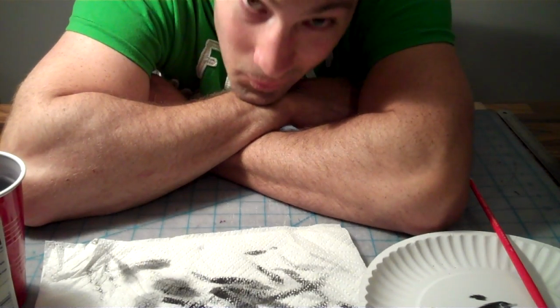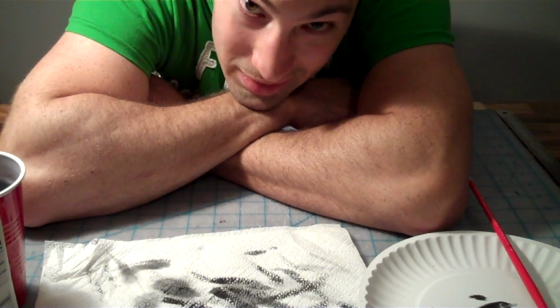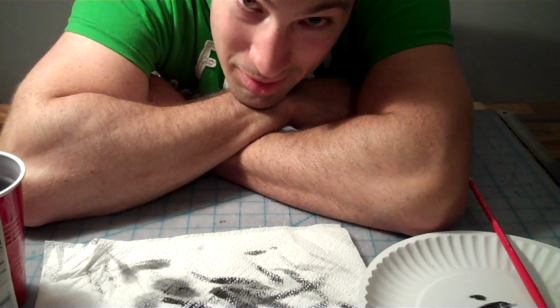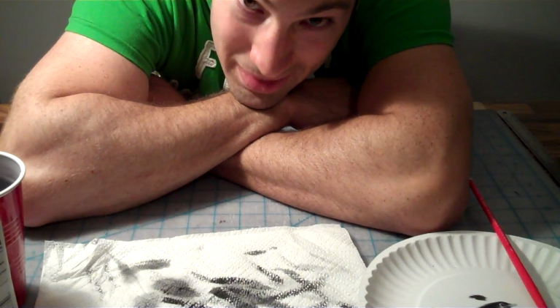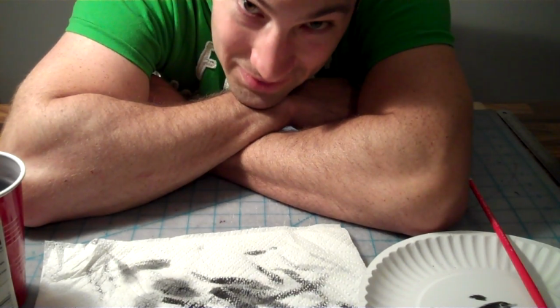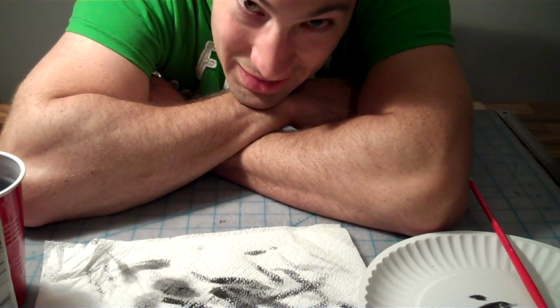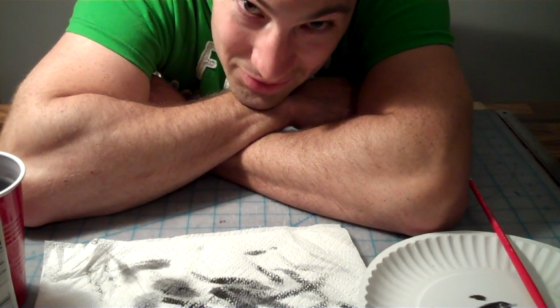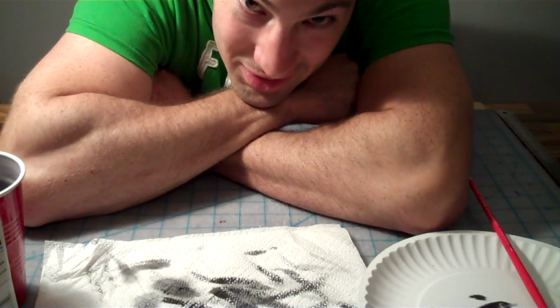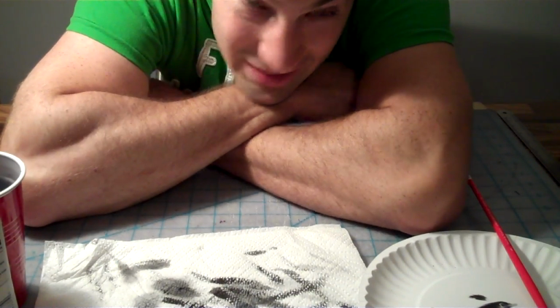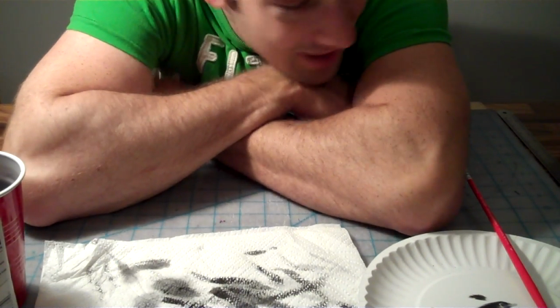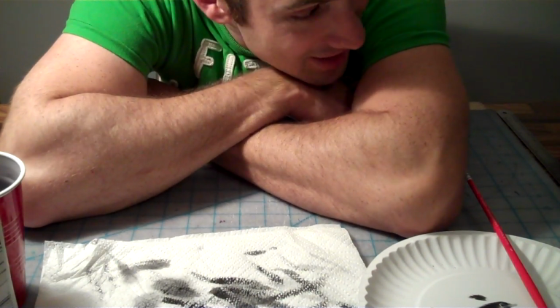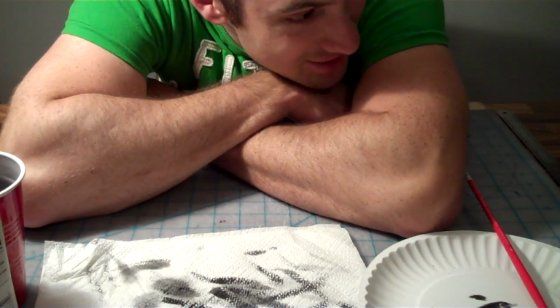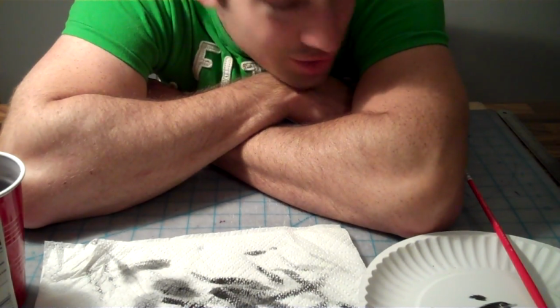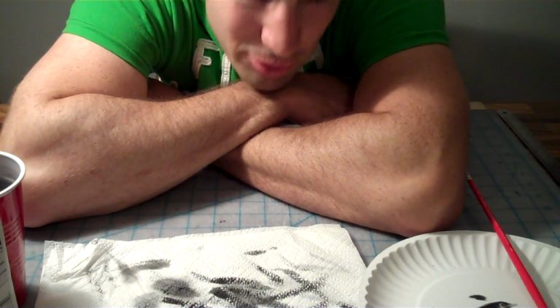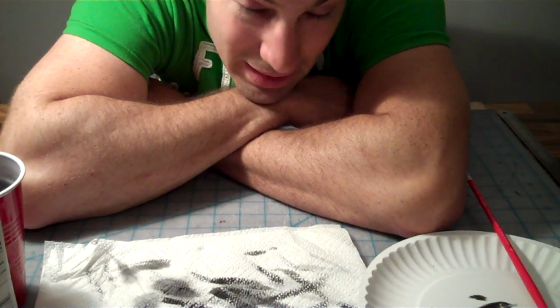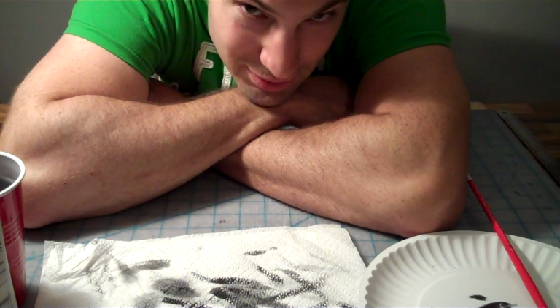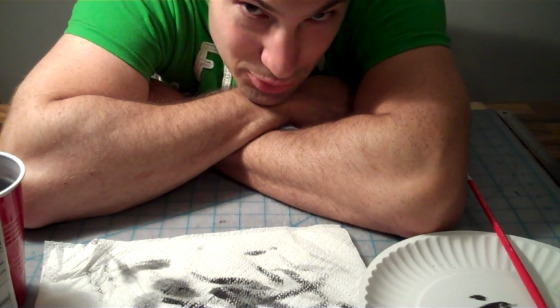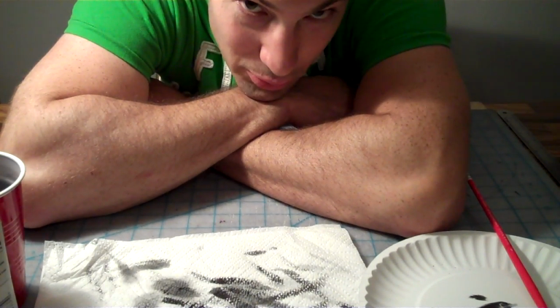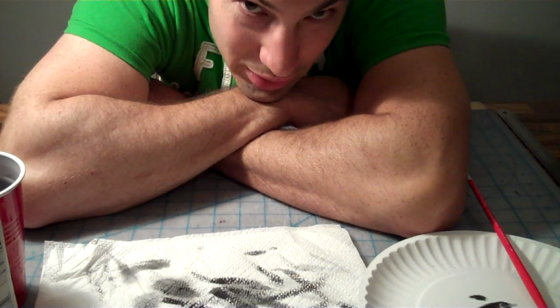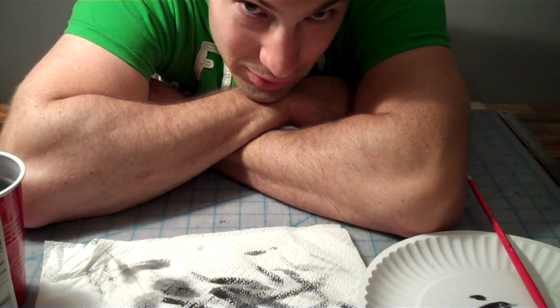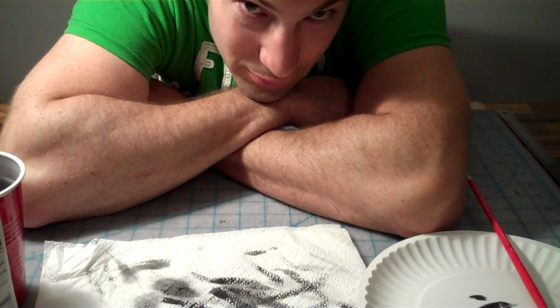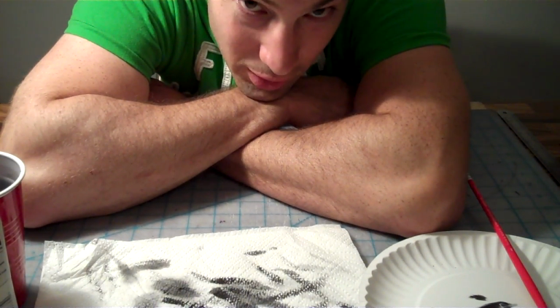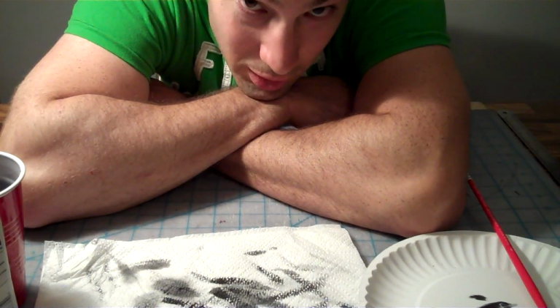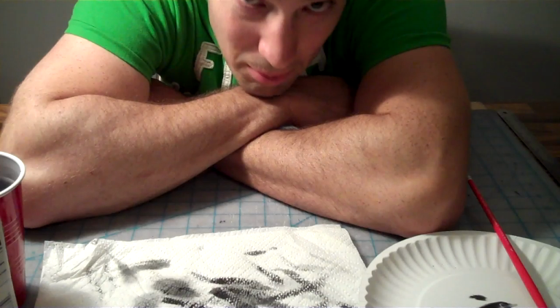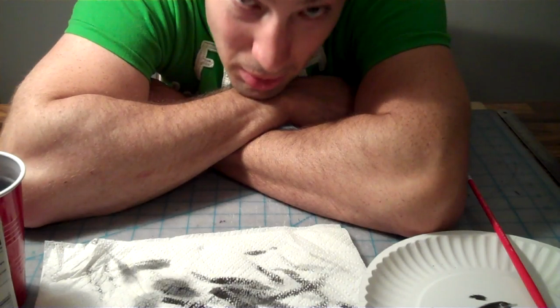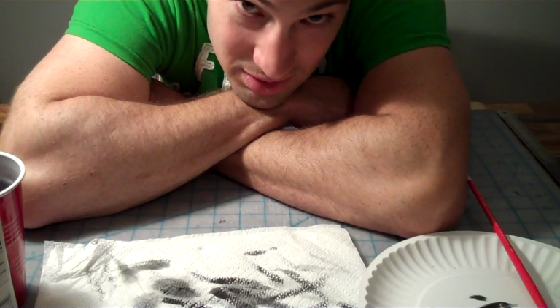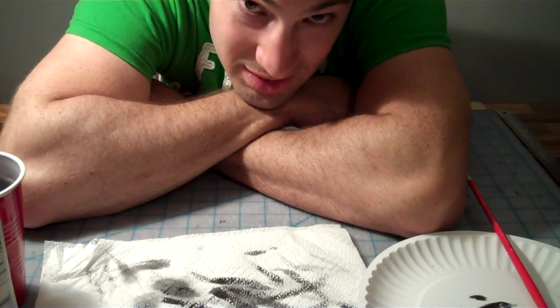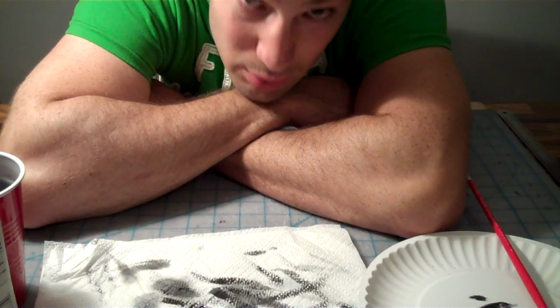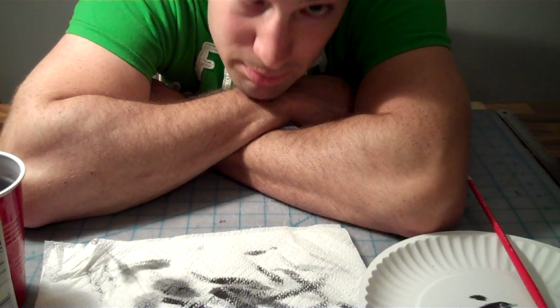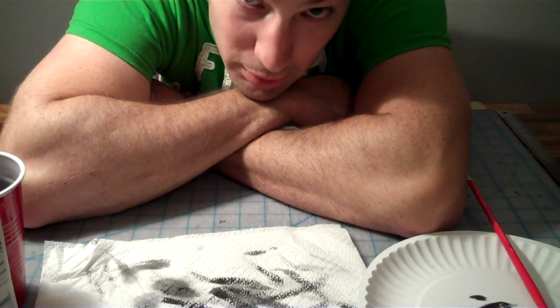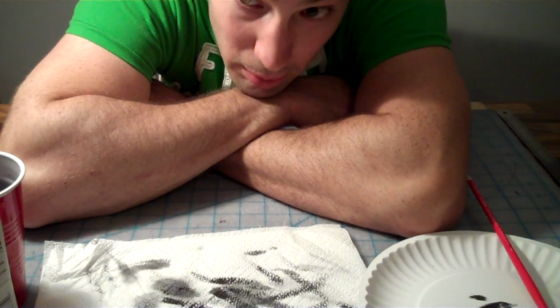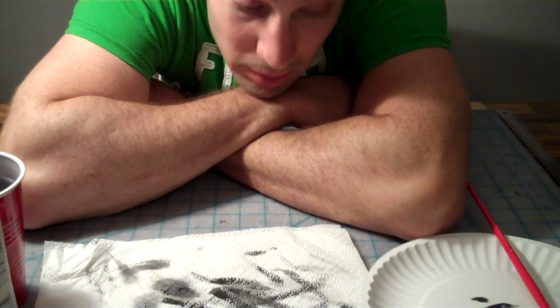Welcome on back, faithful. It is another painting tutorial for our Mark VI suit of Spartan Armor.